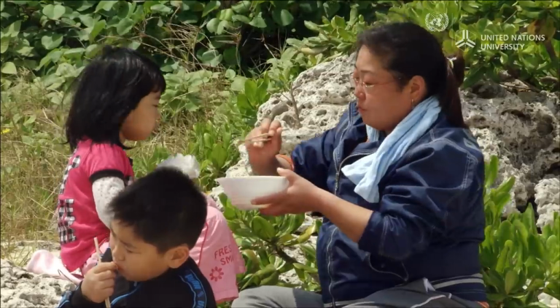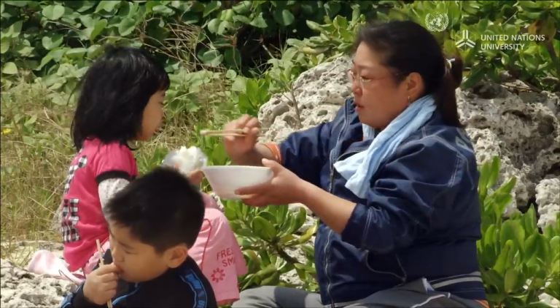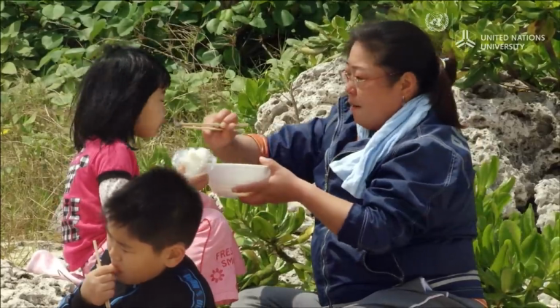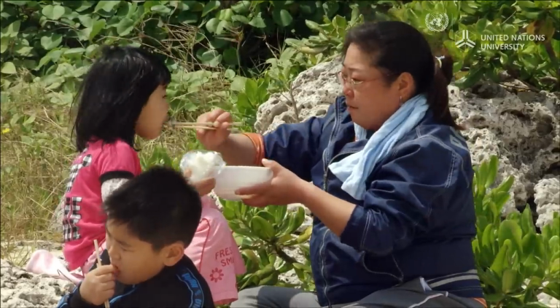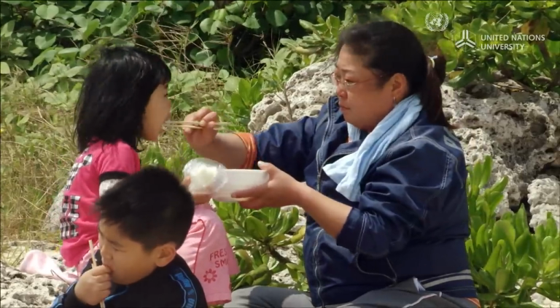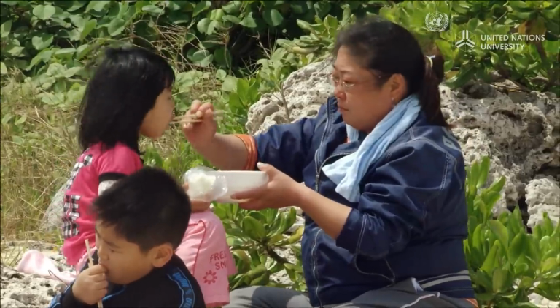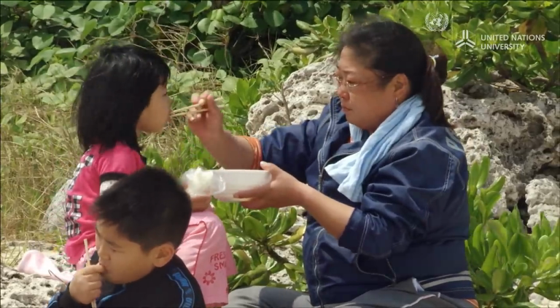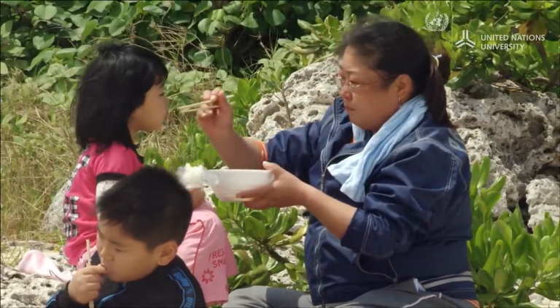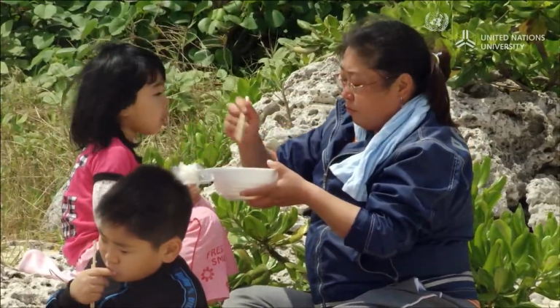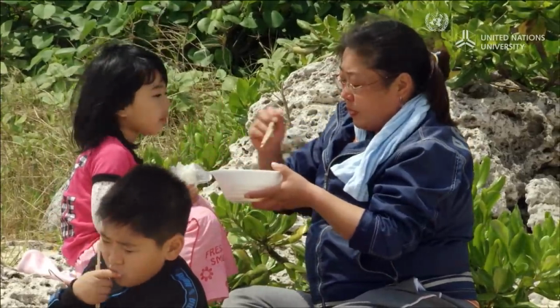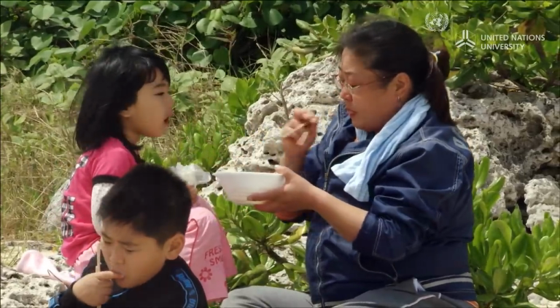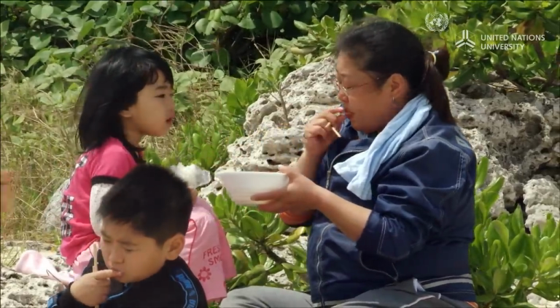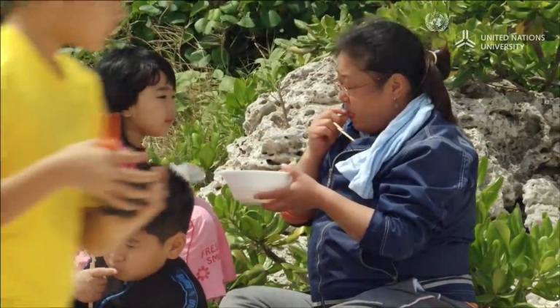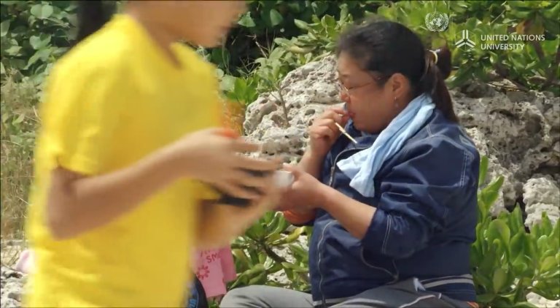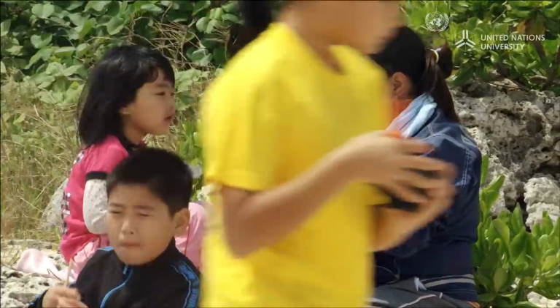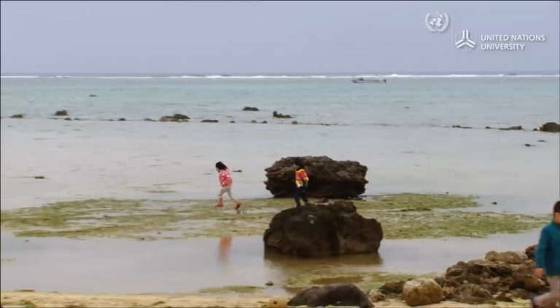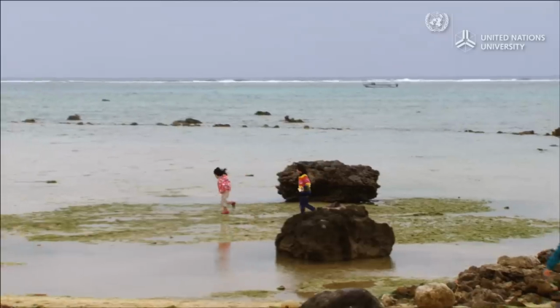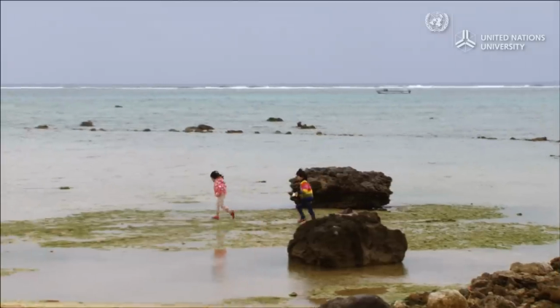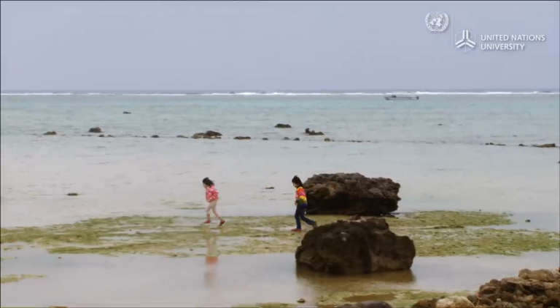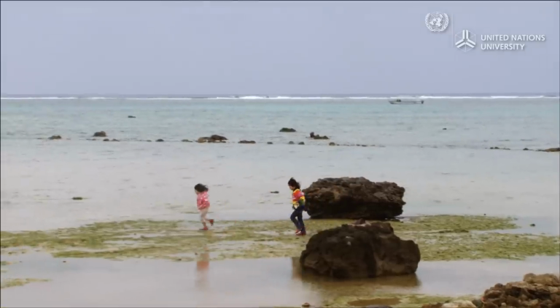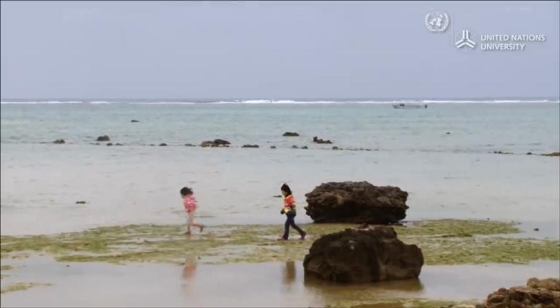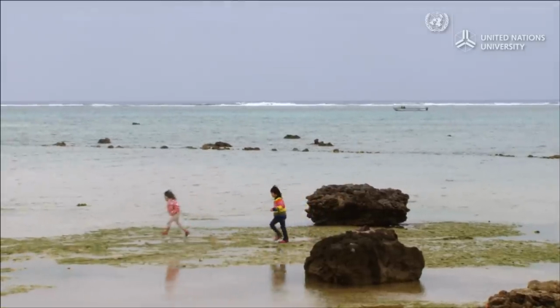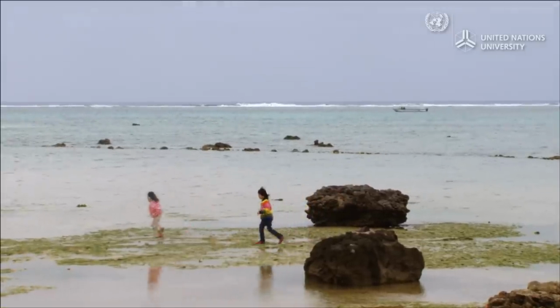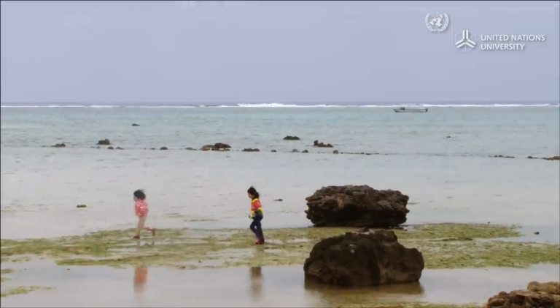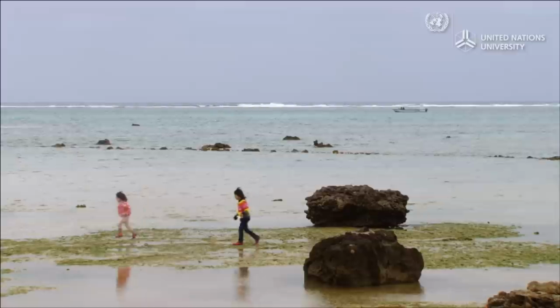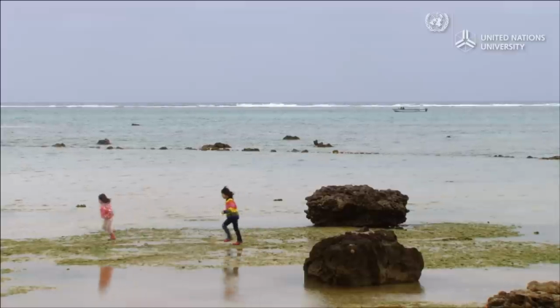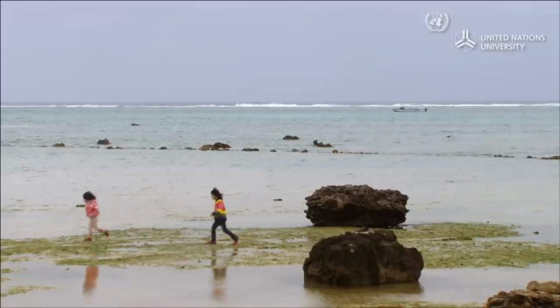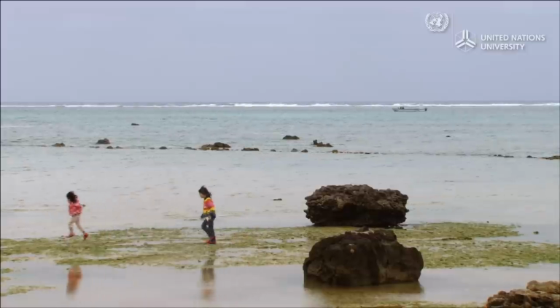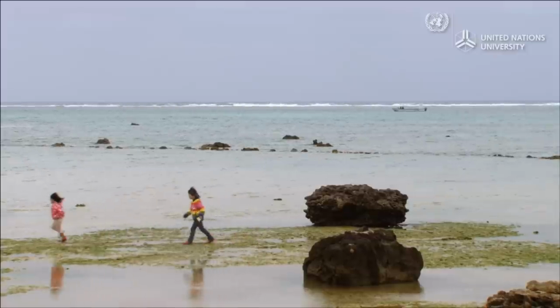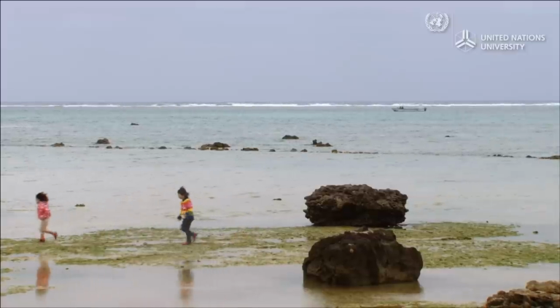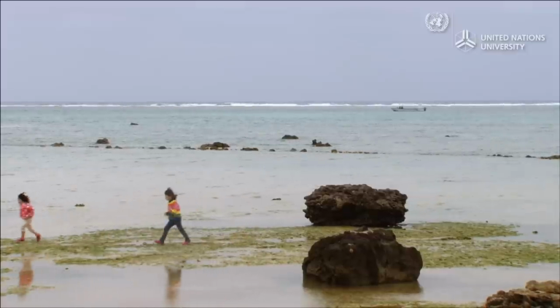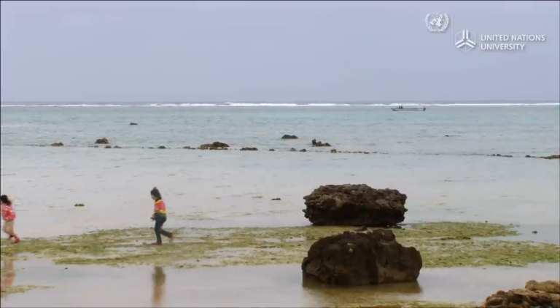For a long time, the people of Shiraho have used their local sea with care and lived in harmony with it.